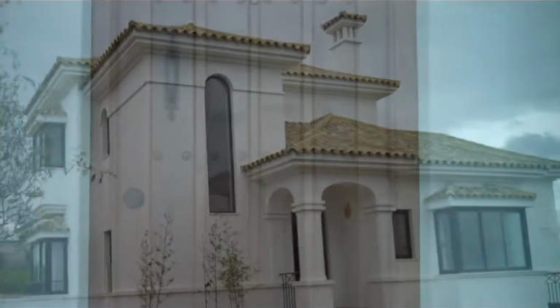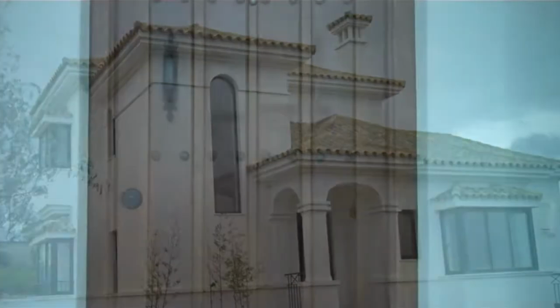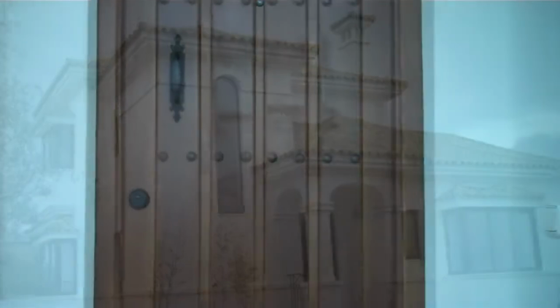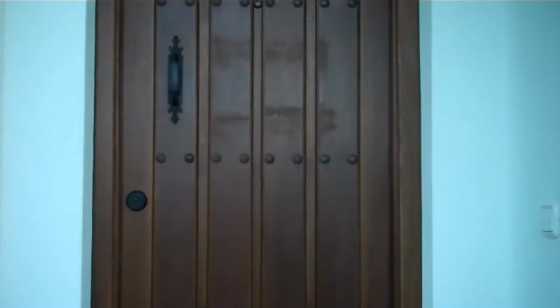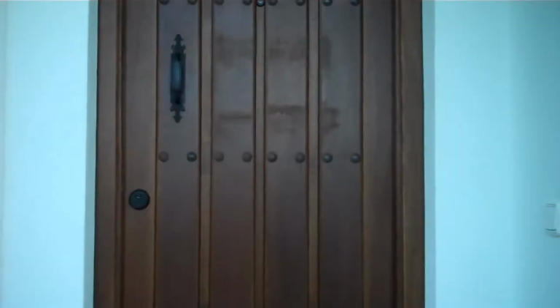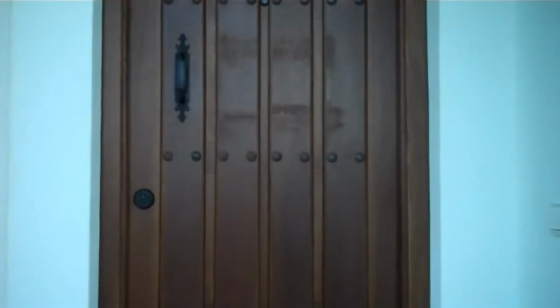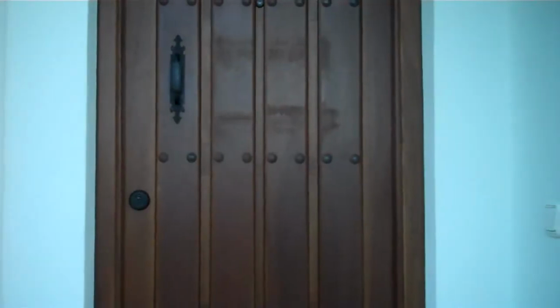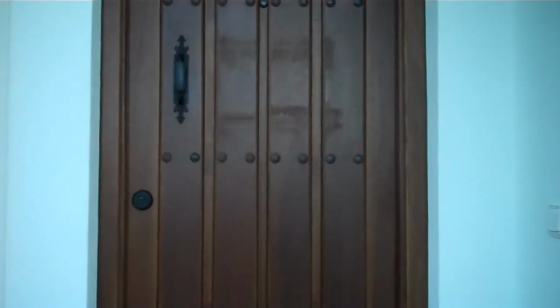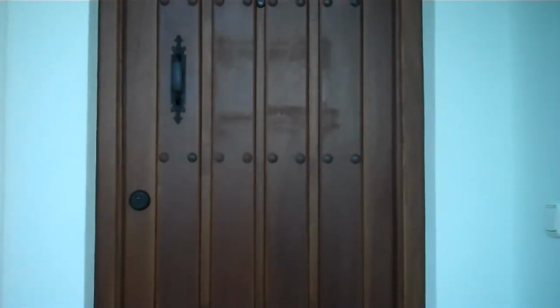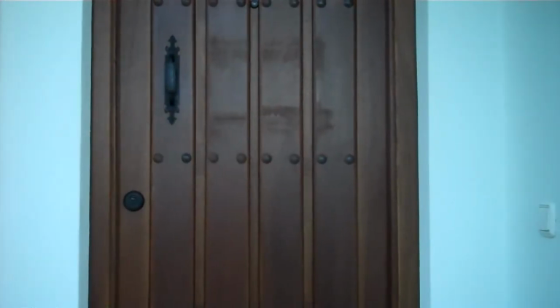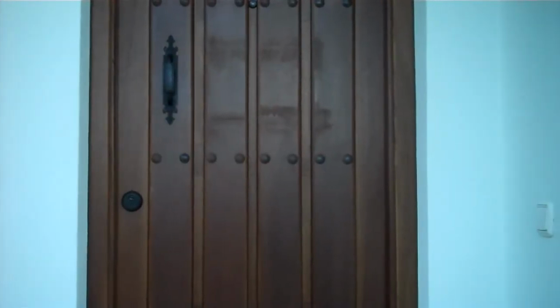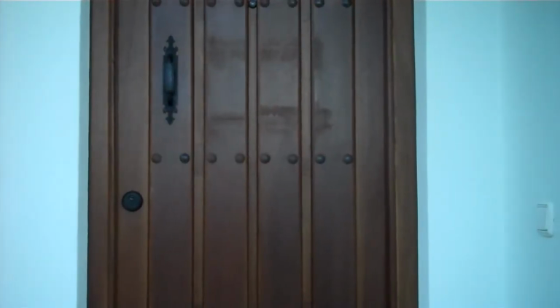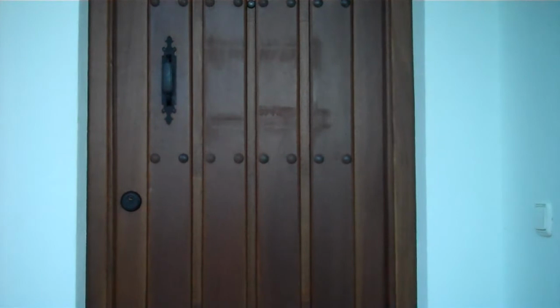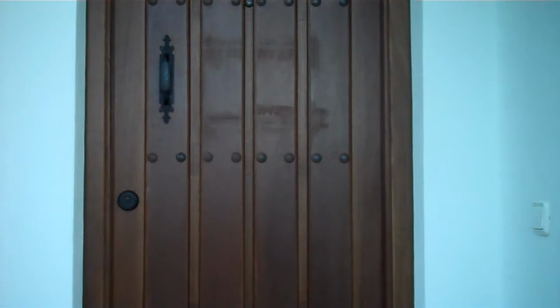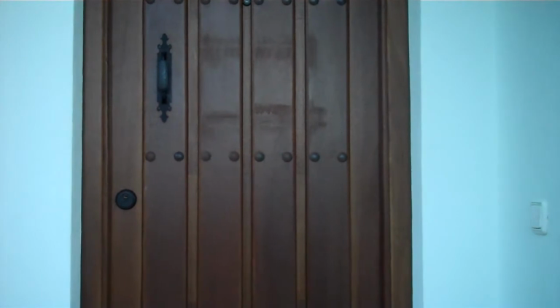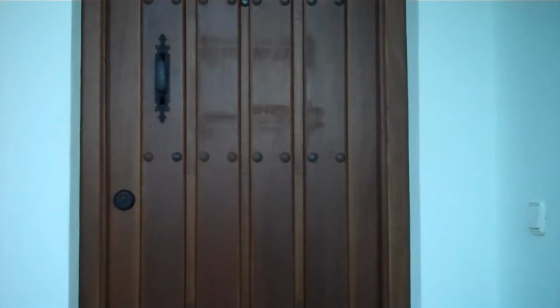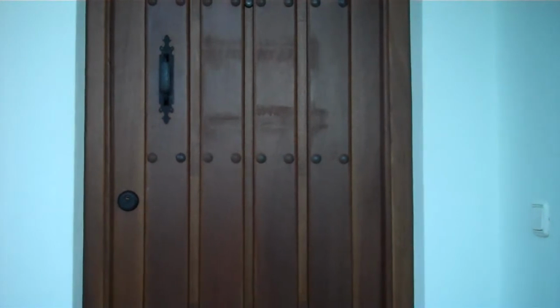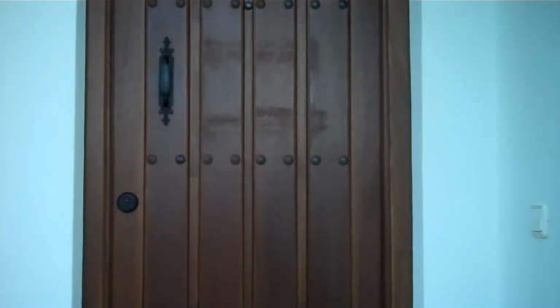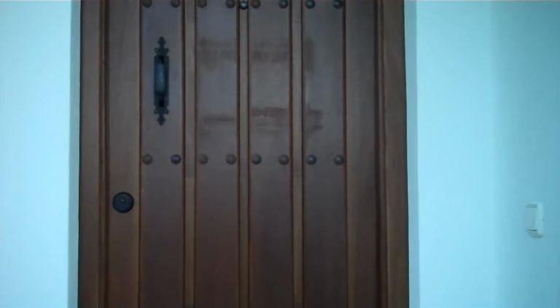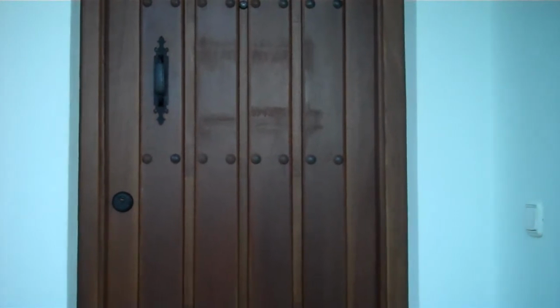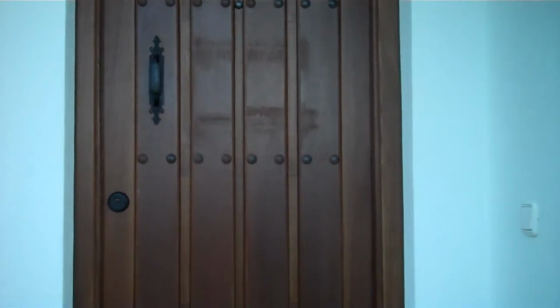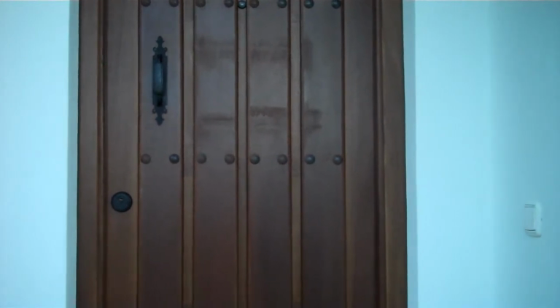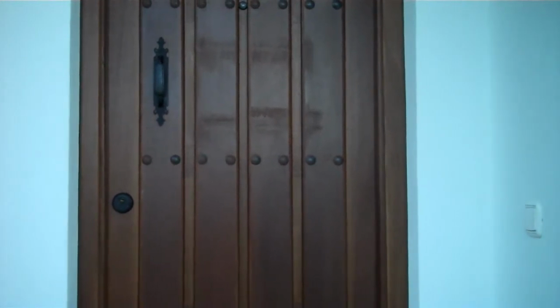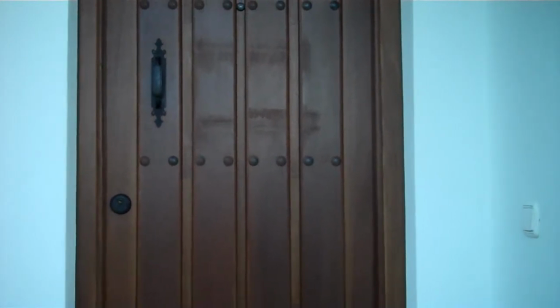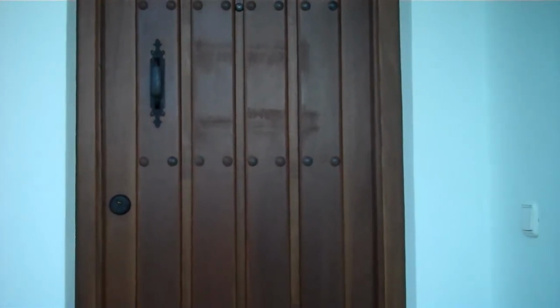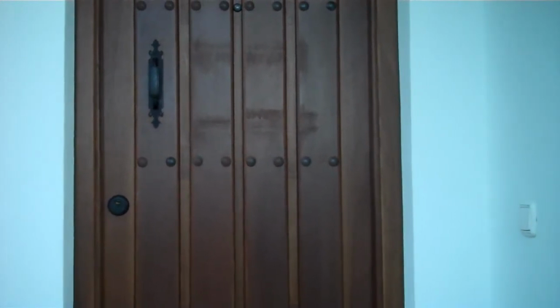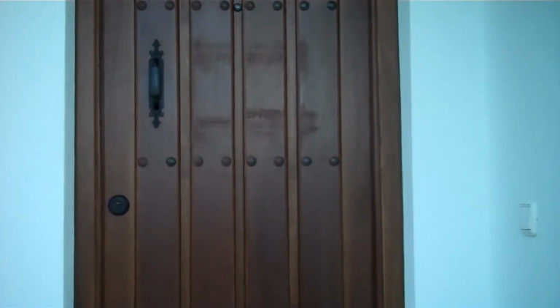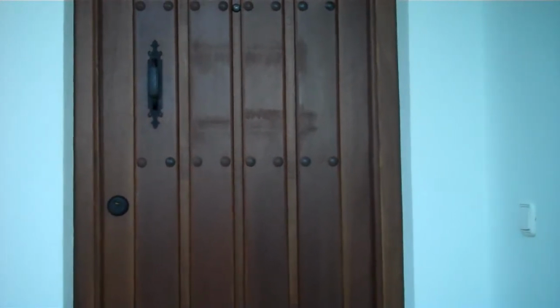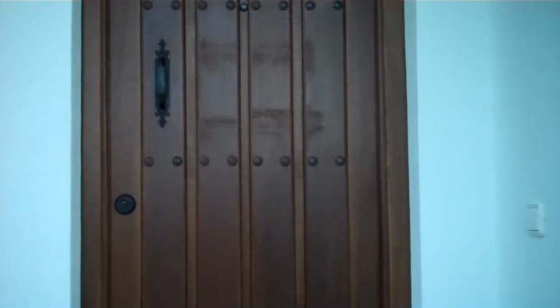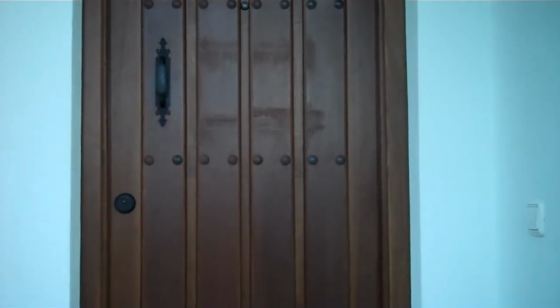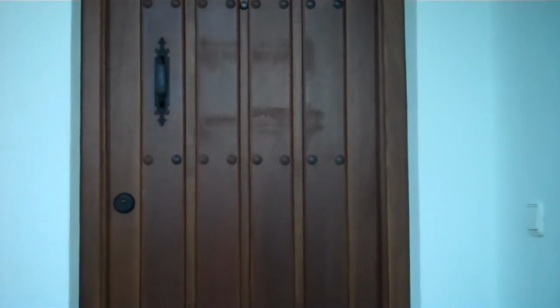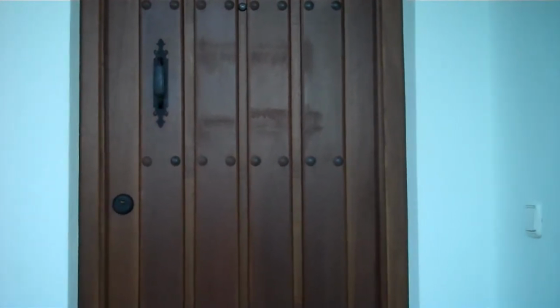Welcome to our home for the week, the Jacaranda Villas Fractional at Arcos Gardens. Let's have a look around.